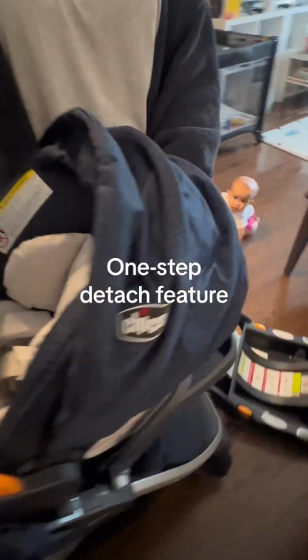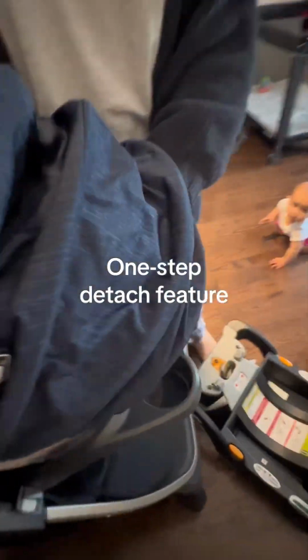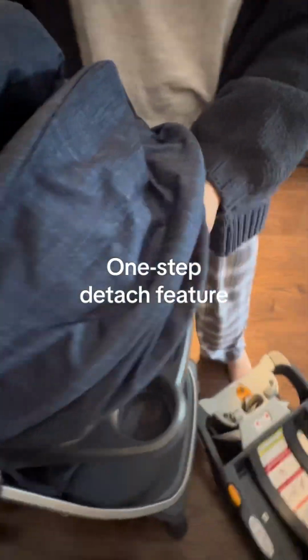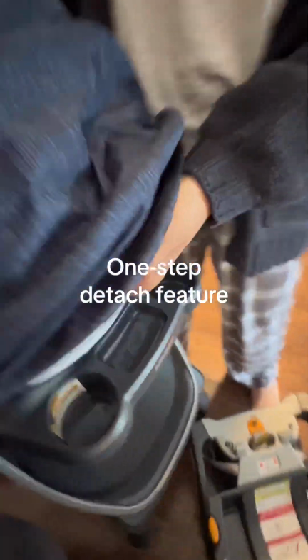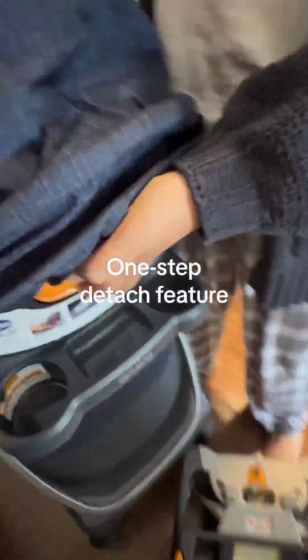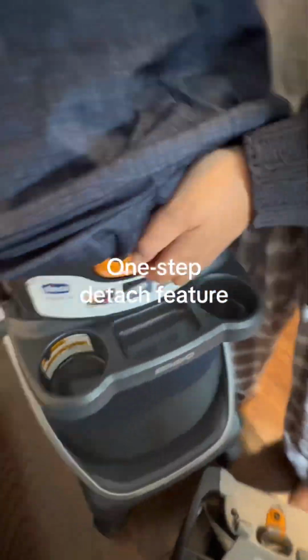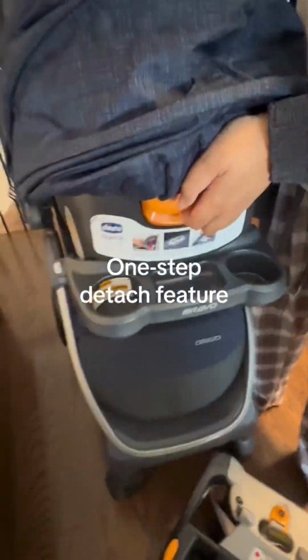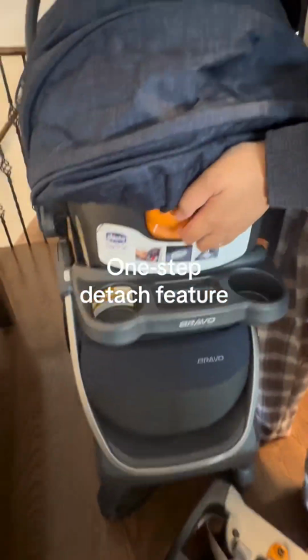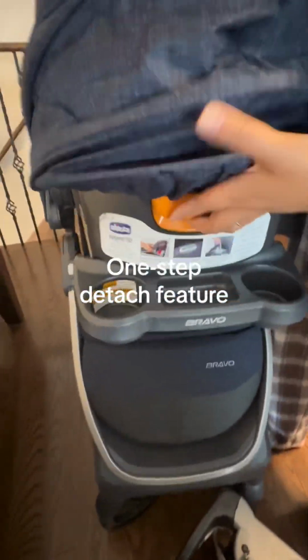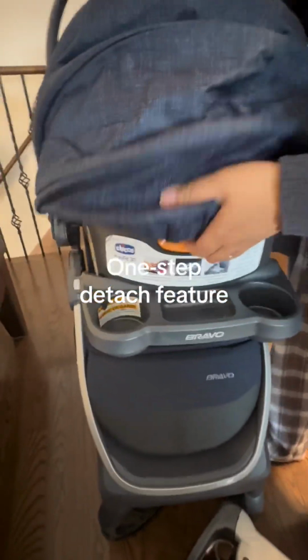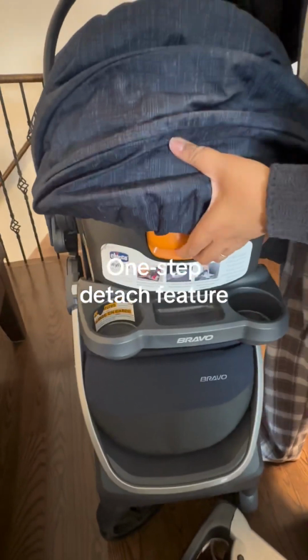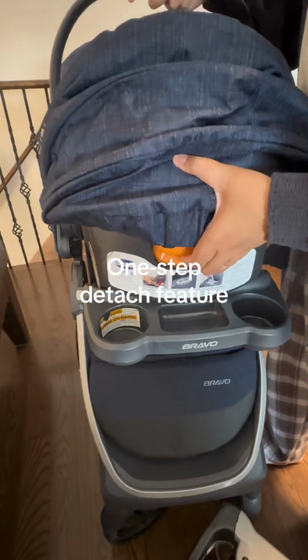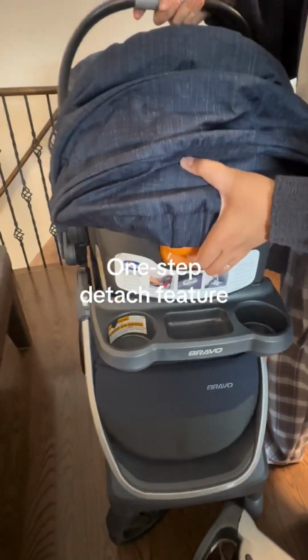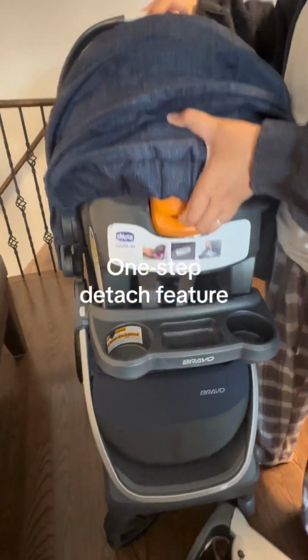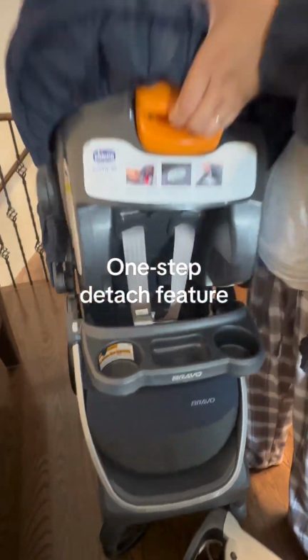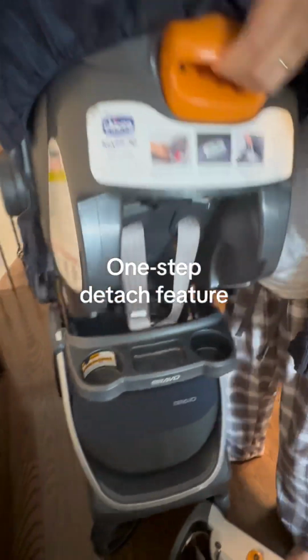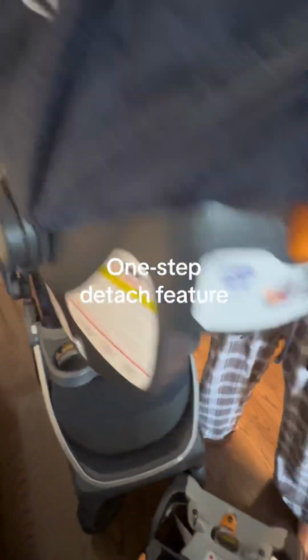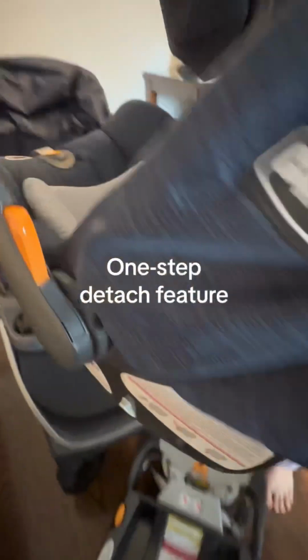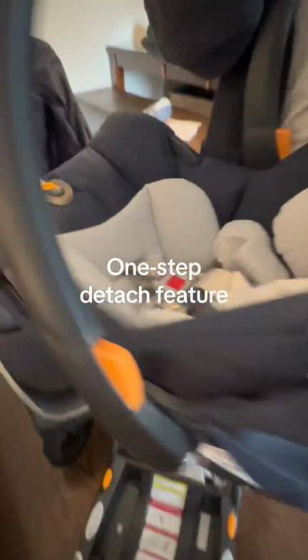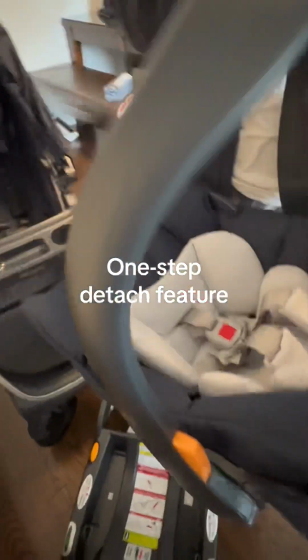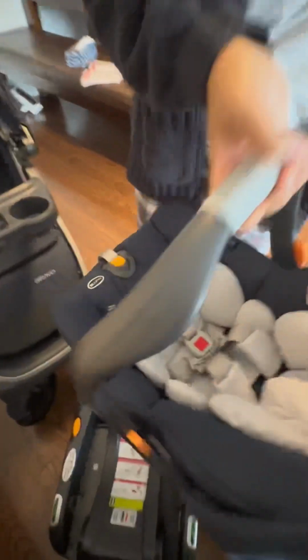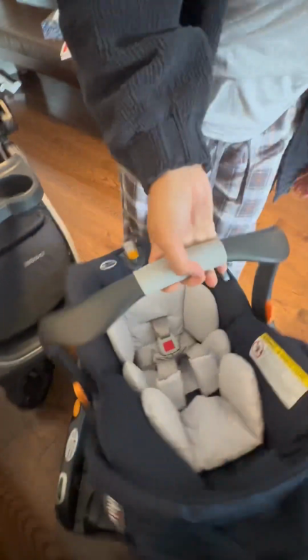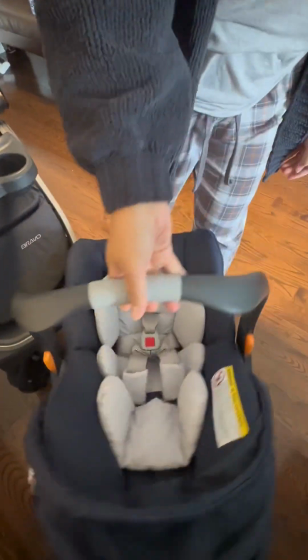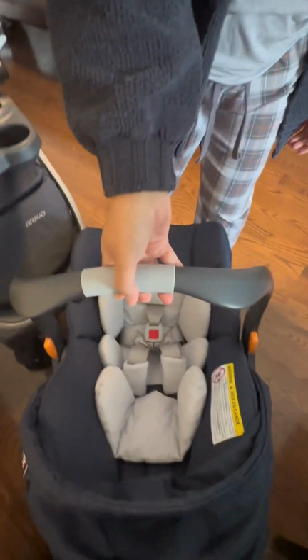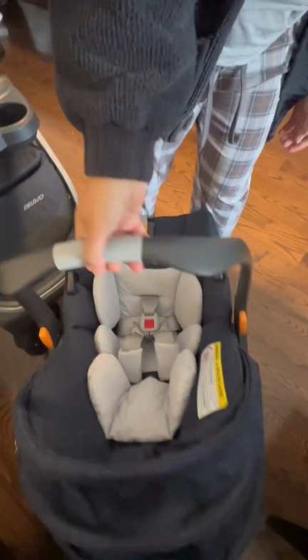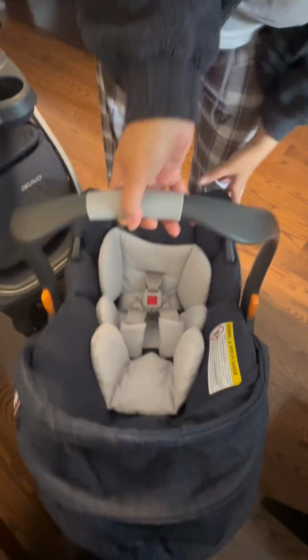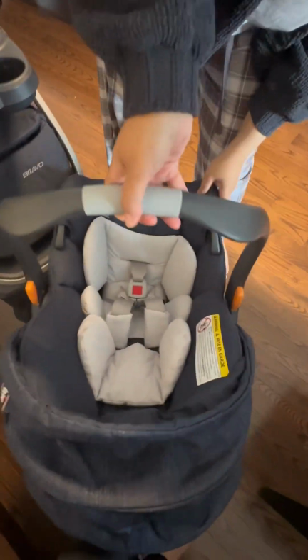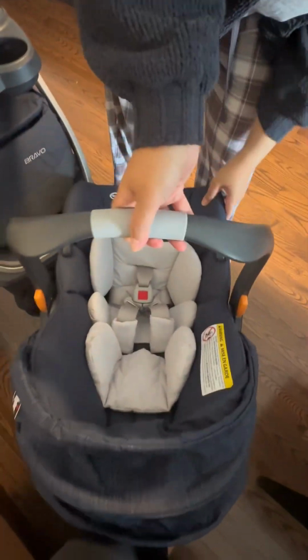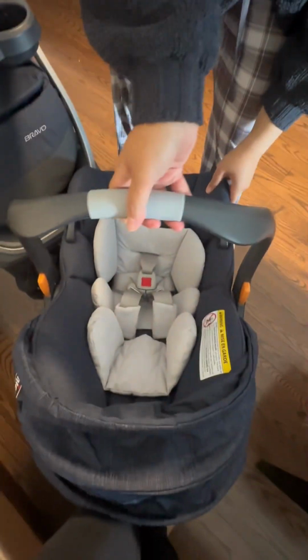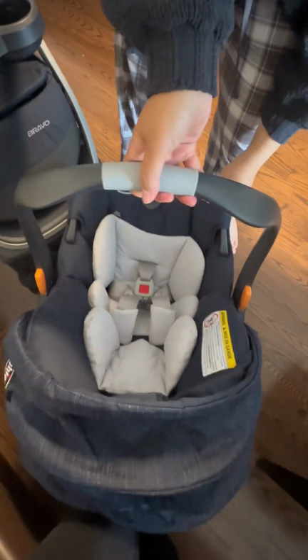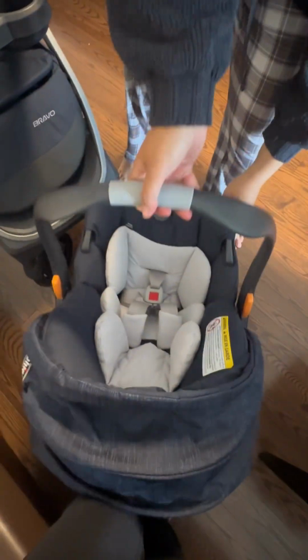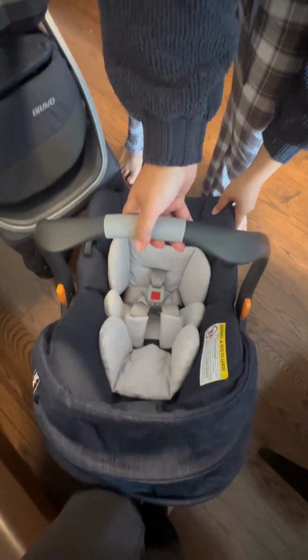This is how easy it is to remove the car seat from the stroller — it's just one click away as well.